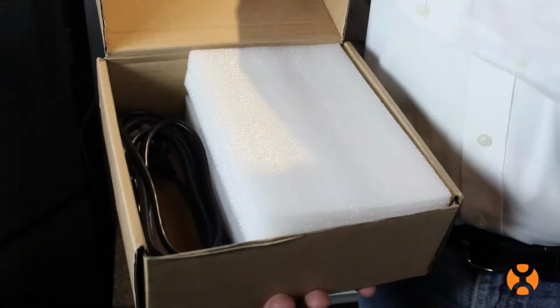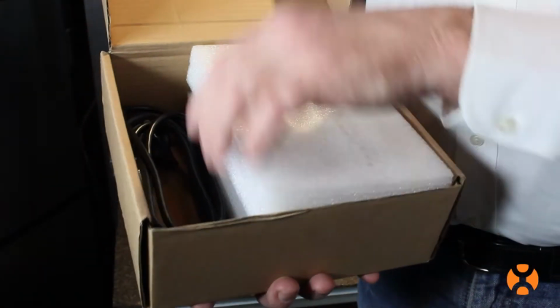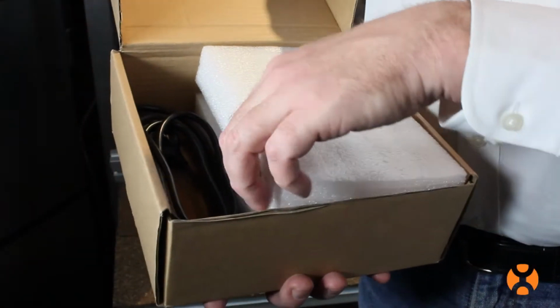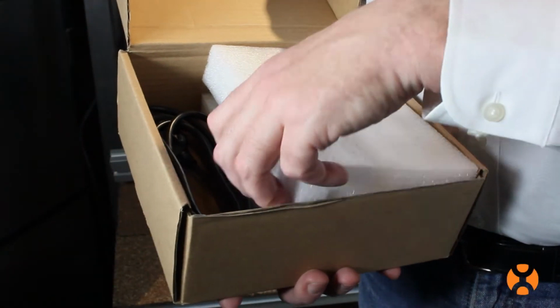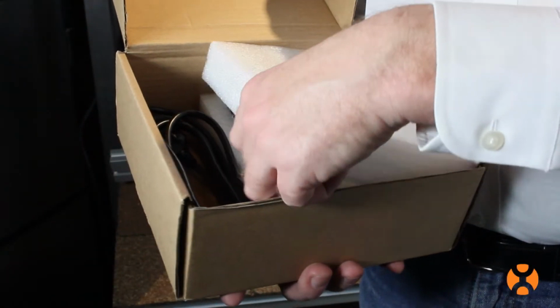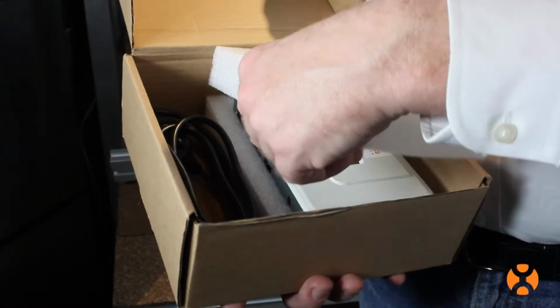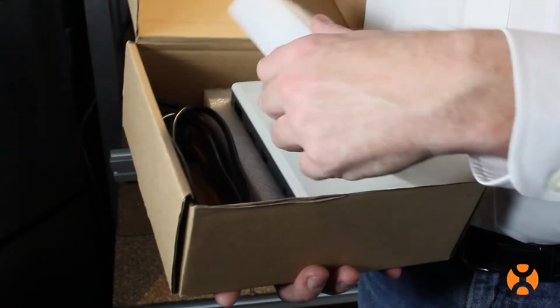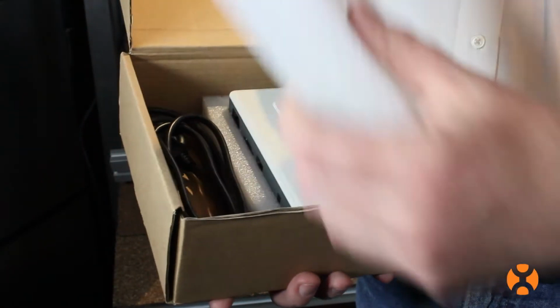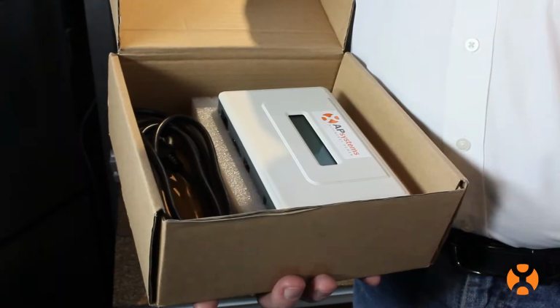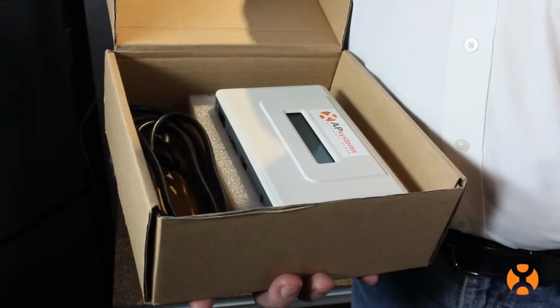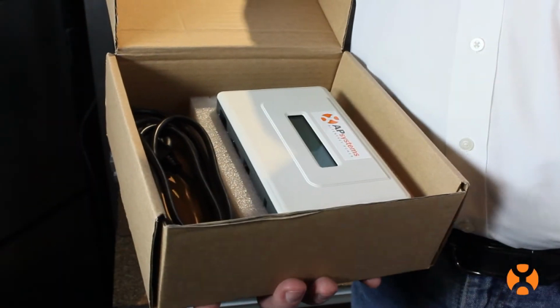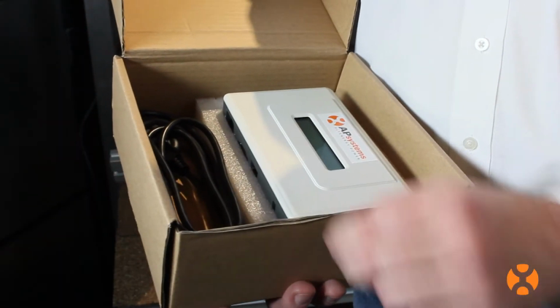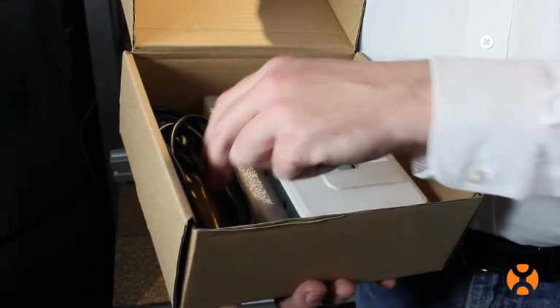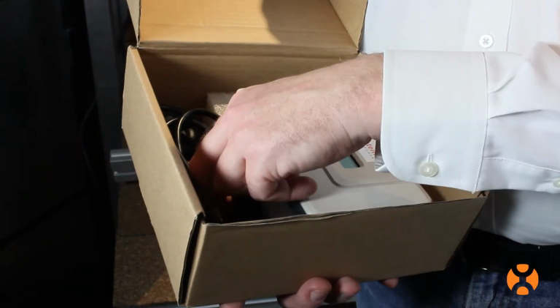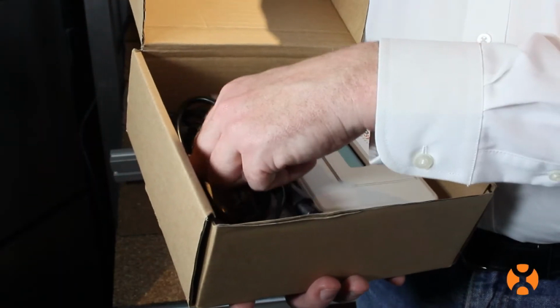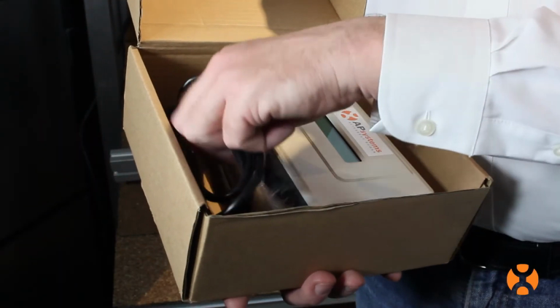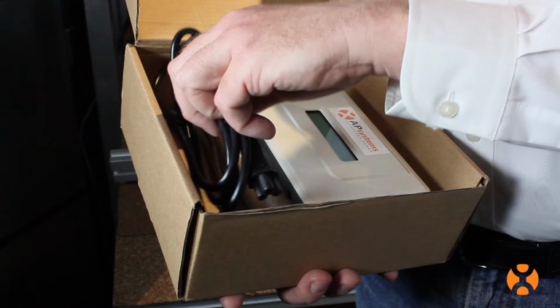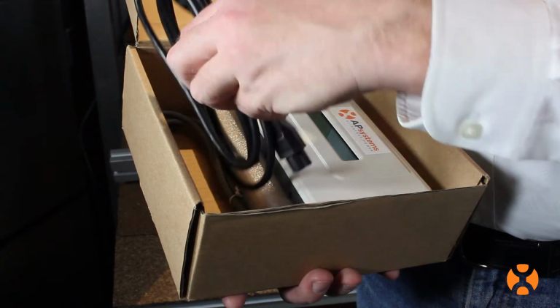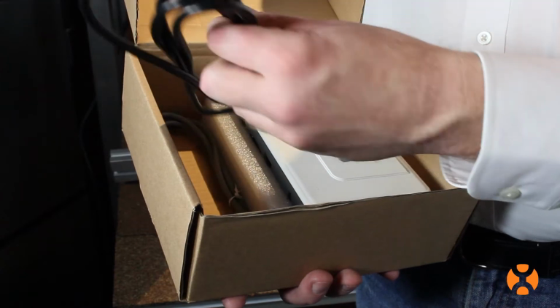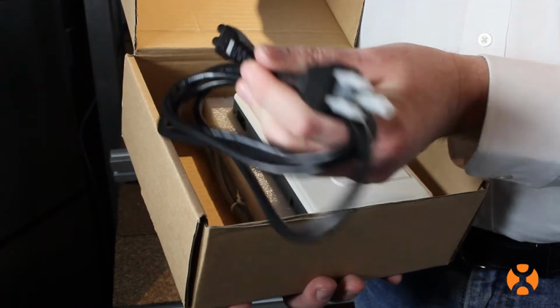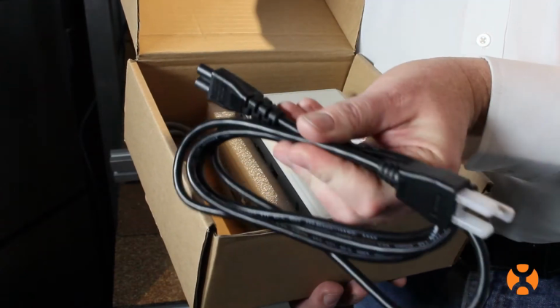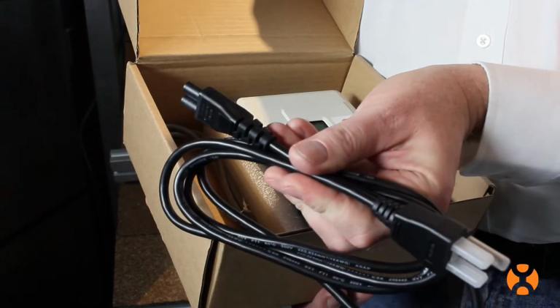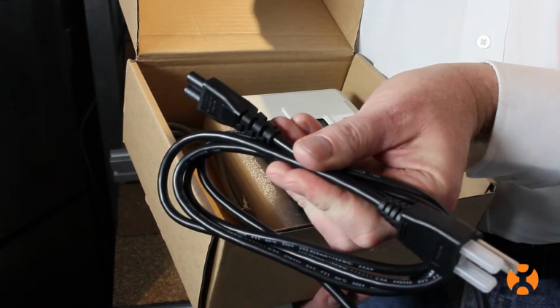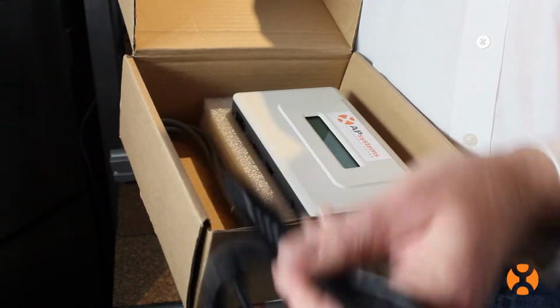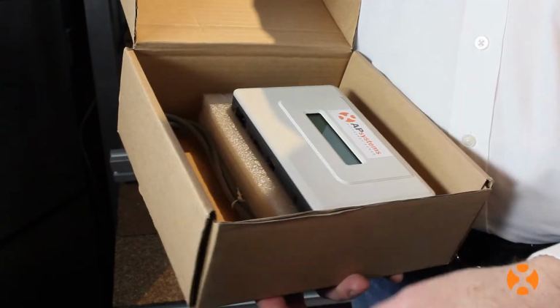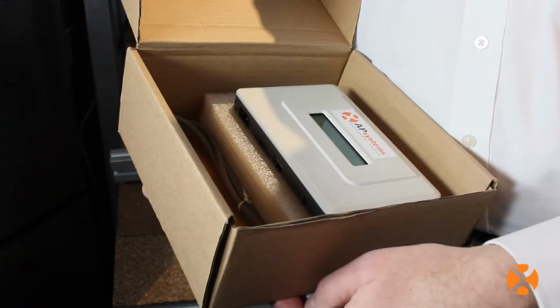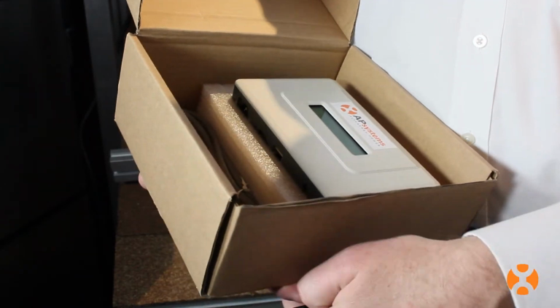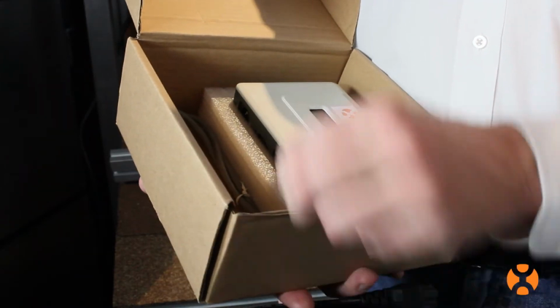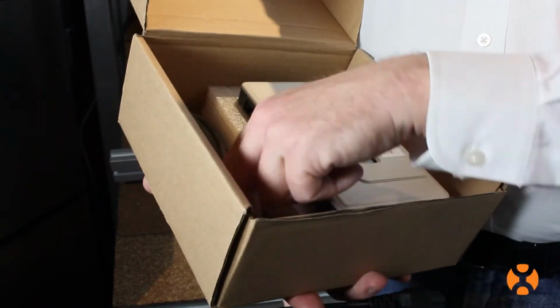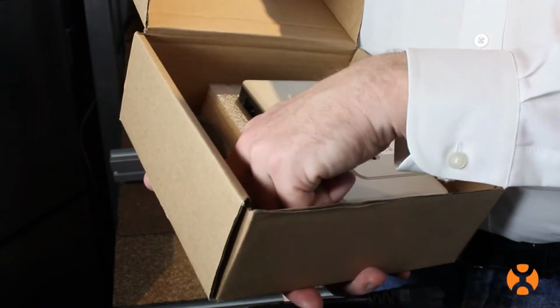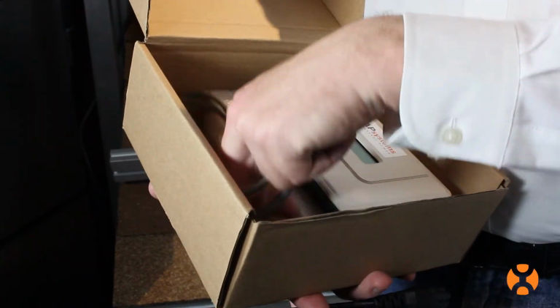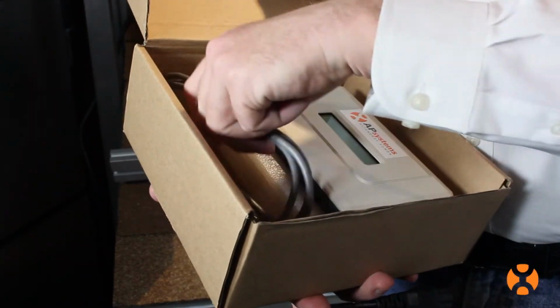Inside the ECU box, you'll find the unit itself, a power cable, and a pre-supplied Ethernet cable.